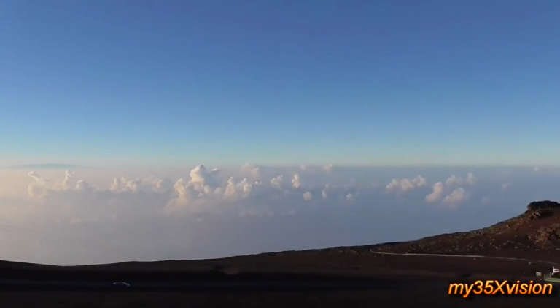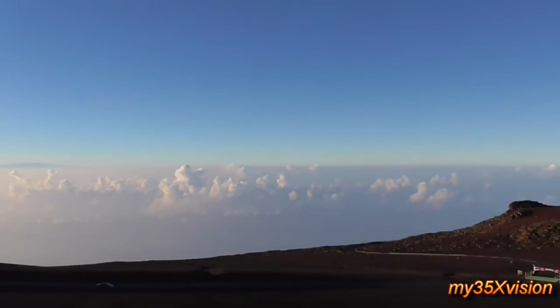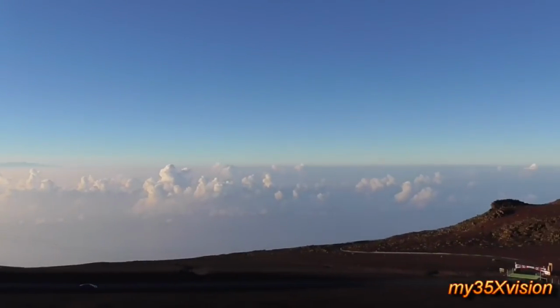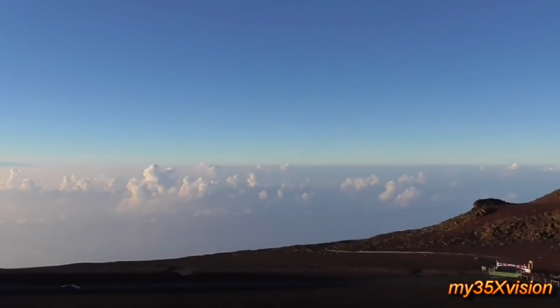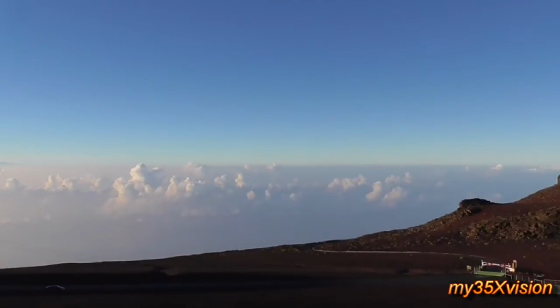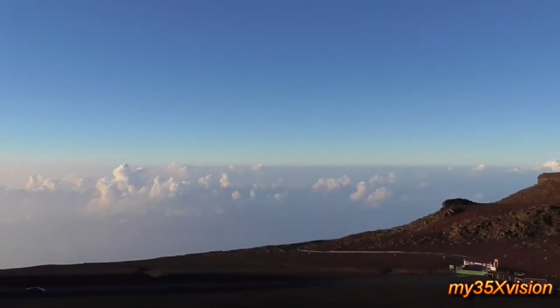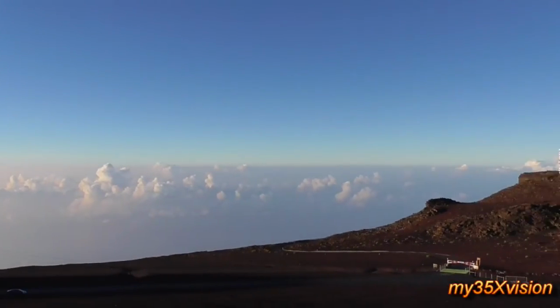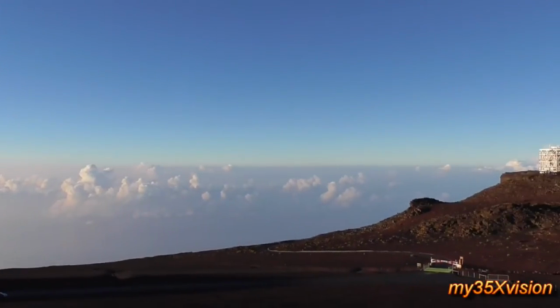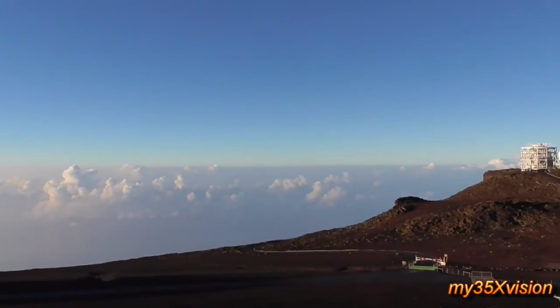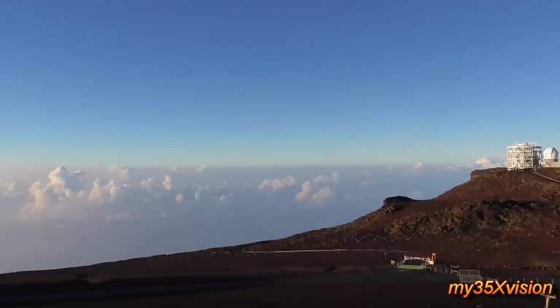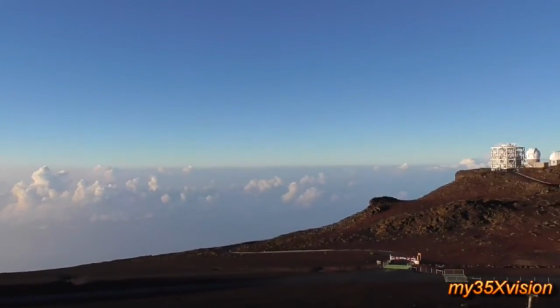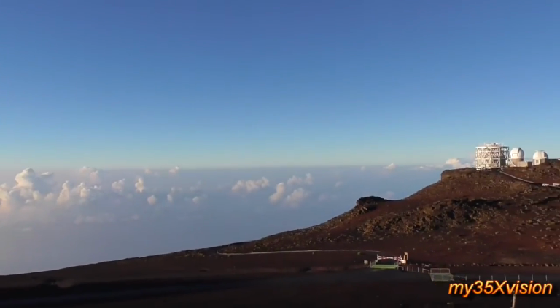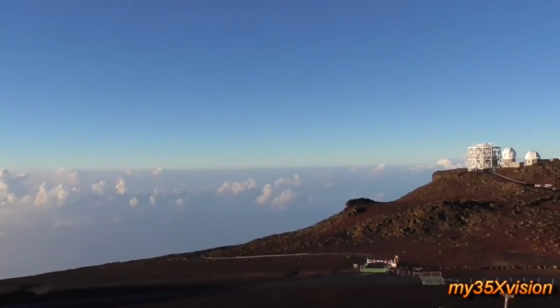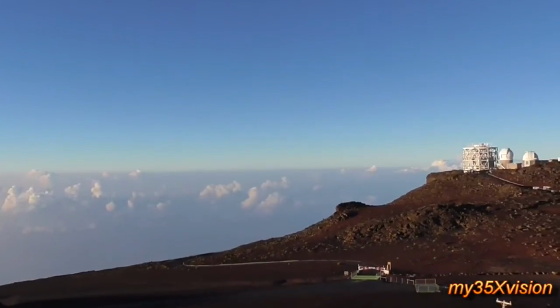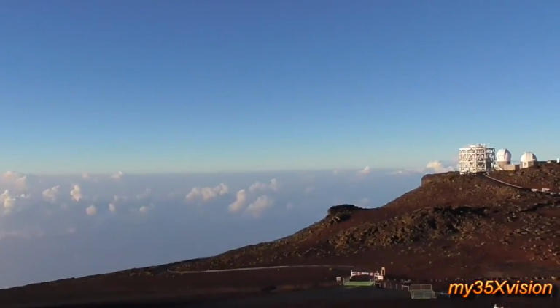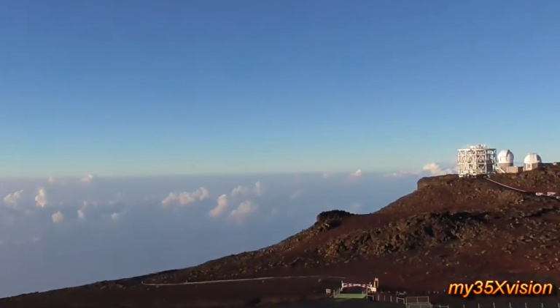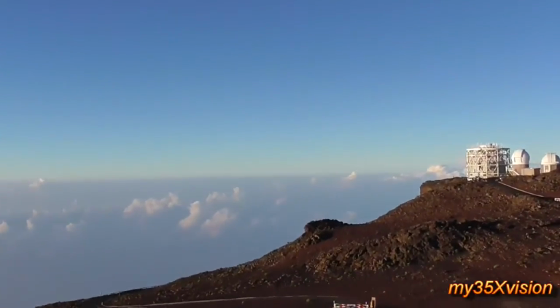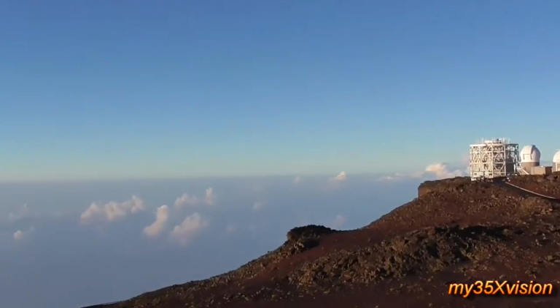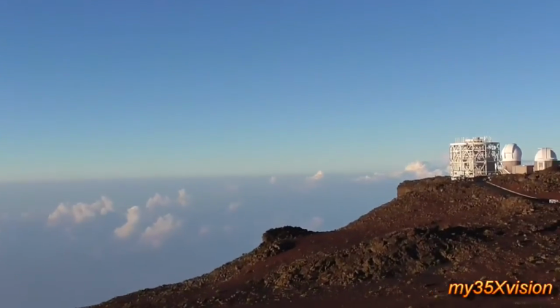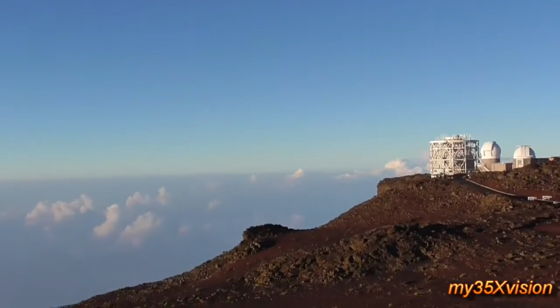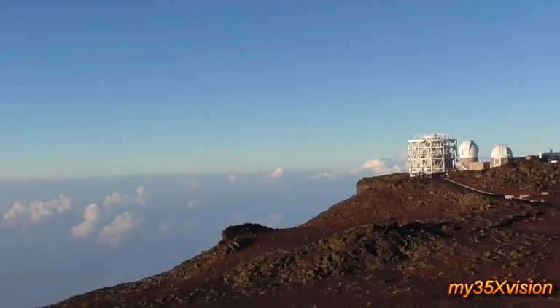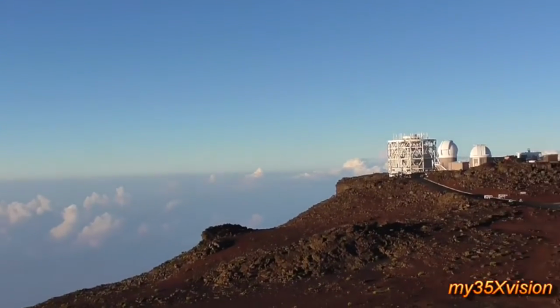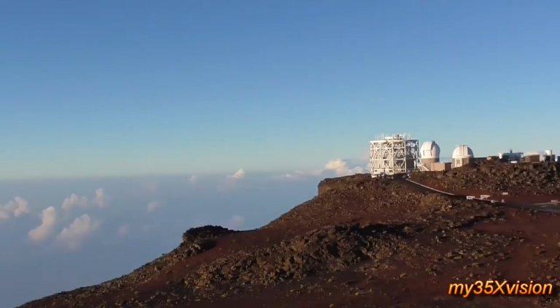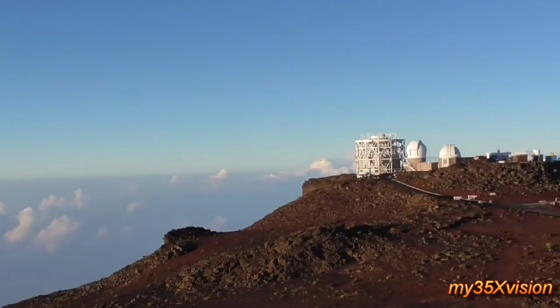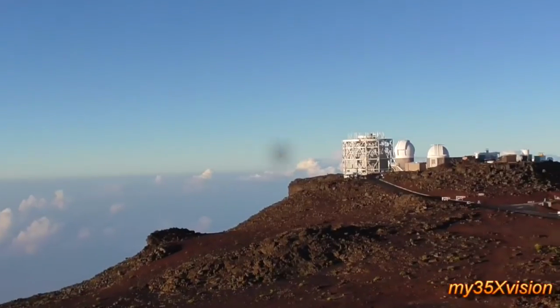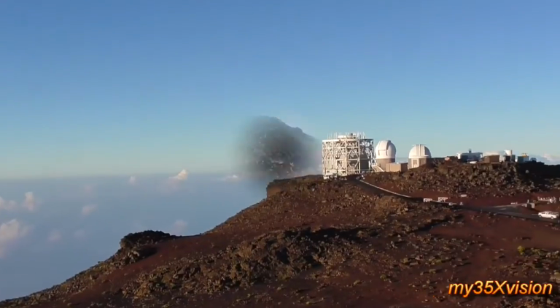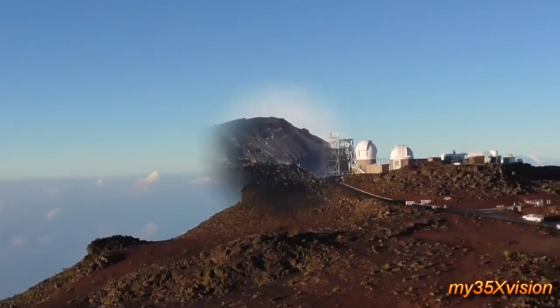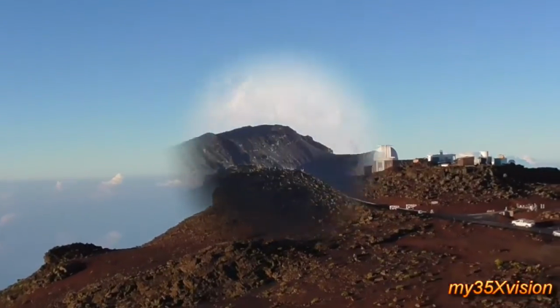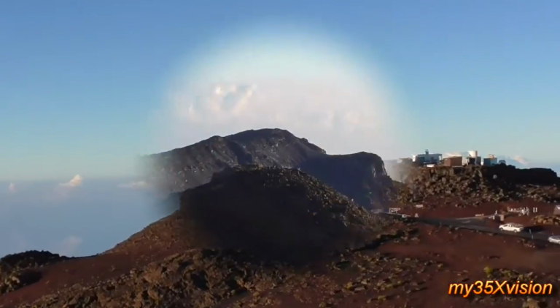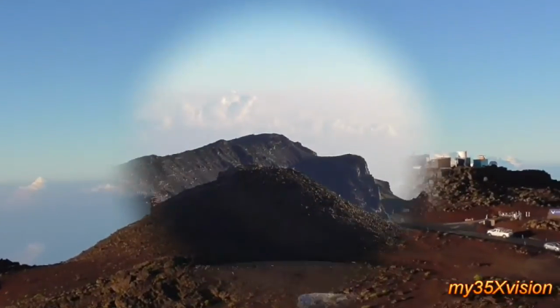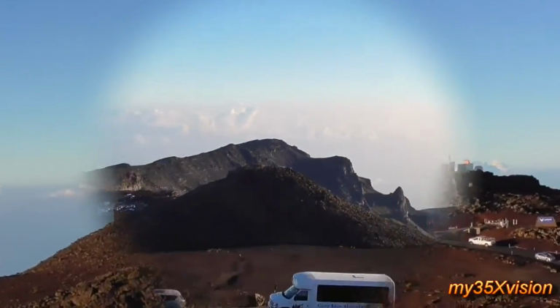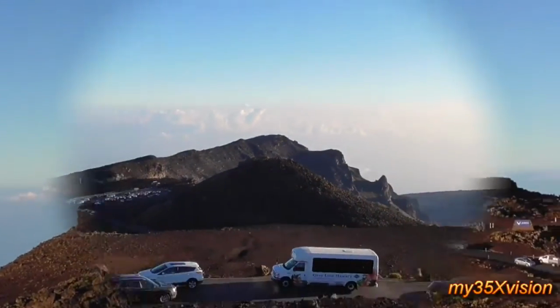We're just going to walk up. Take your time walking up here. Remember, 35% less oxygen.